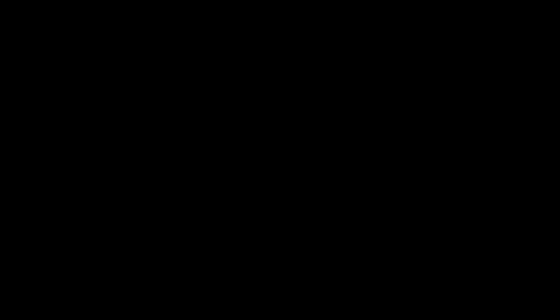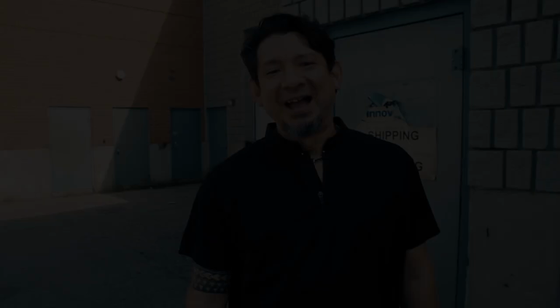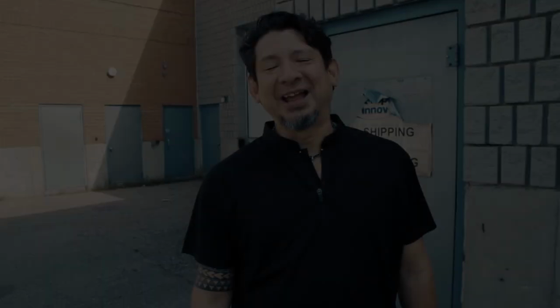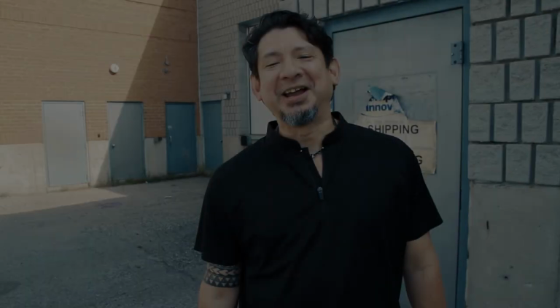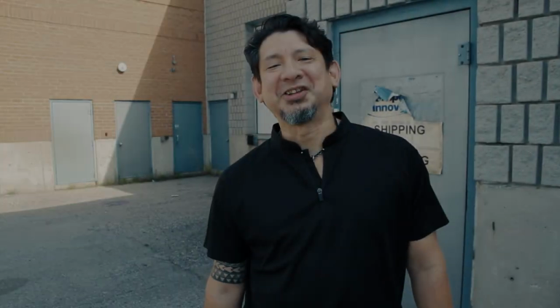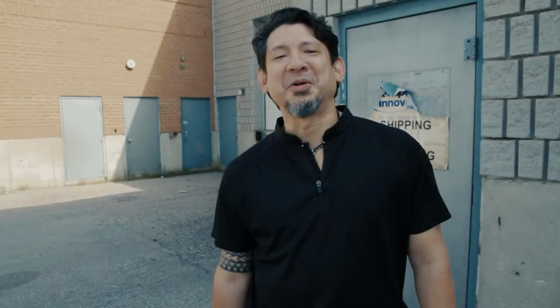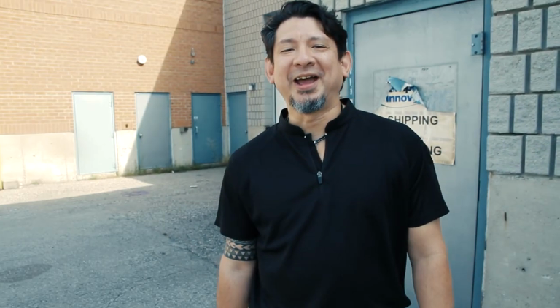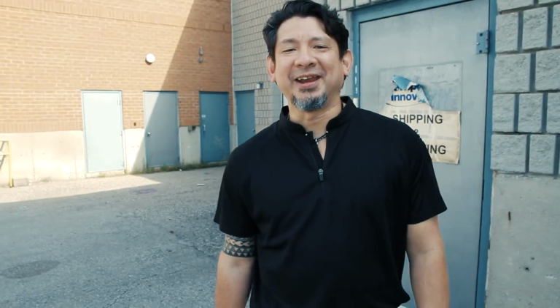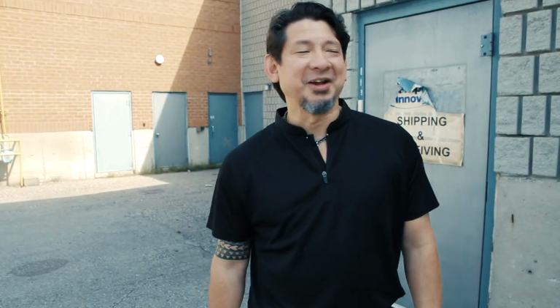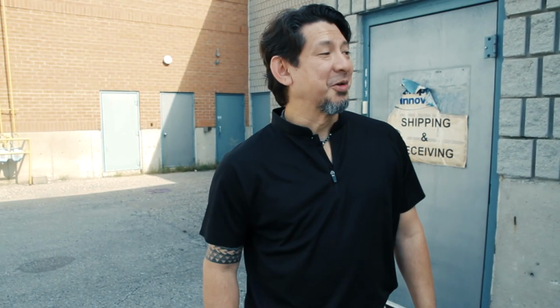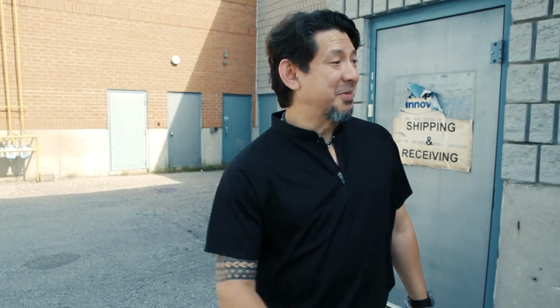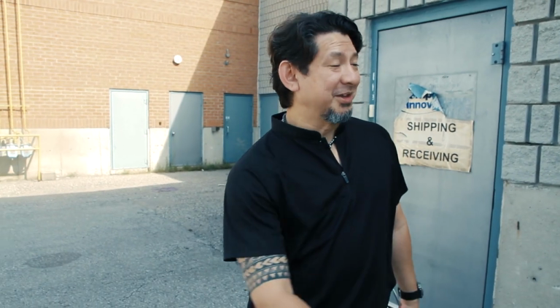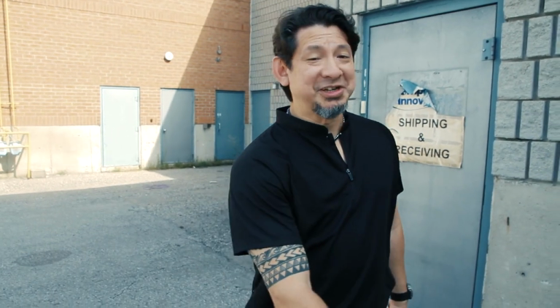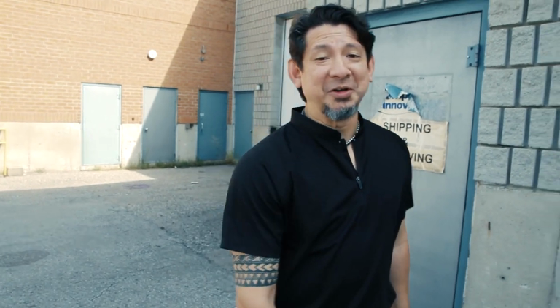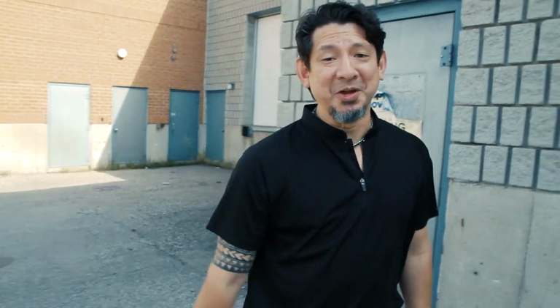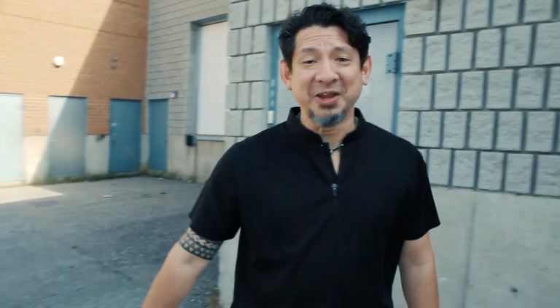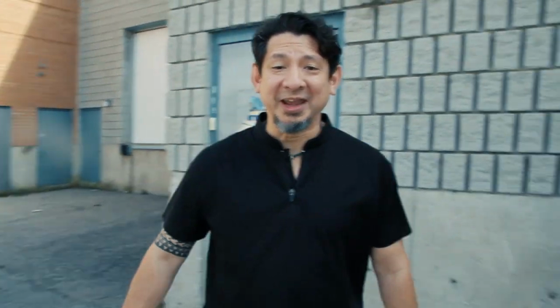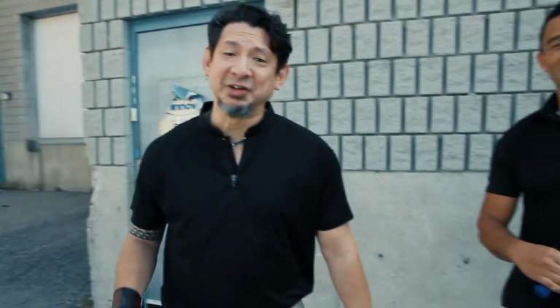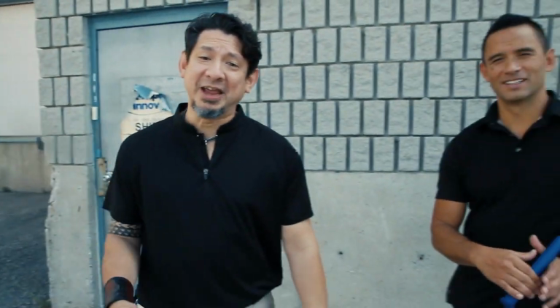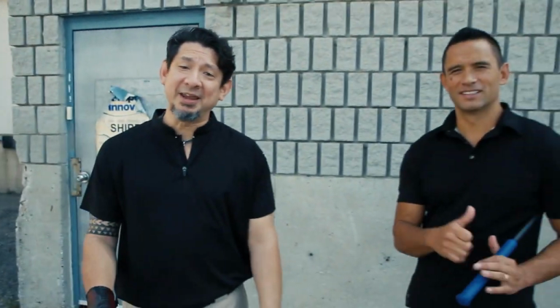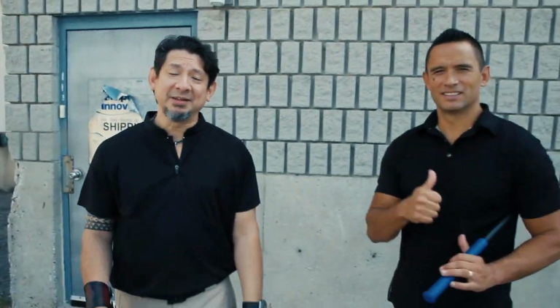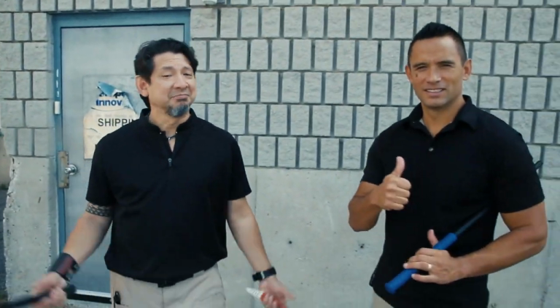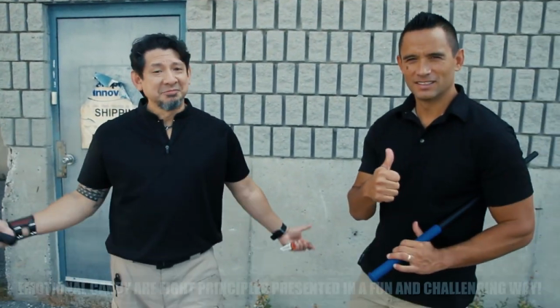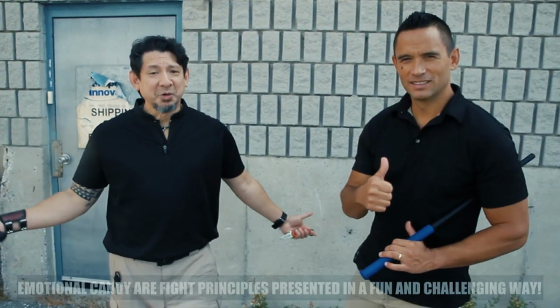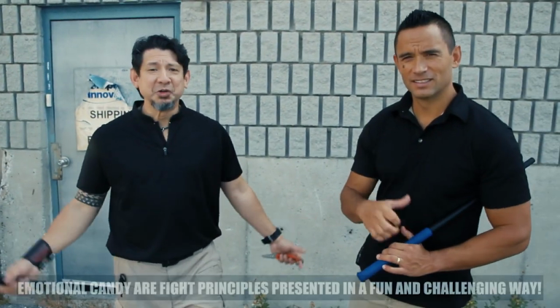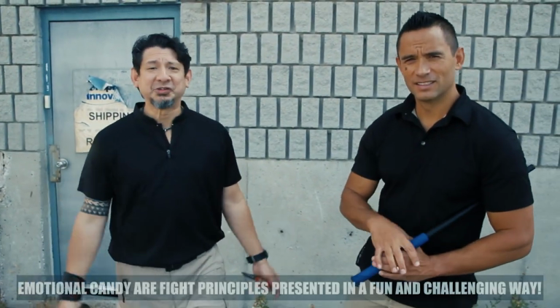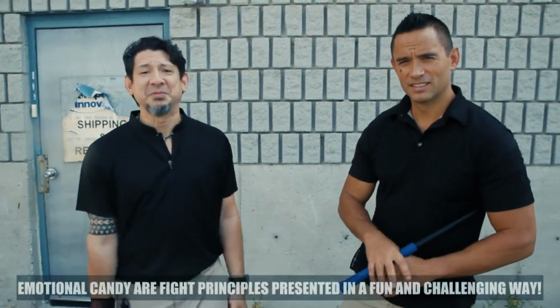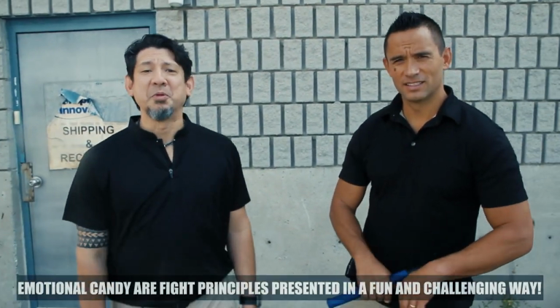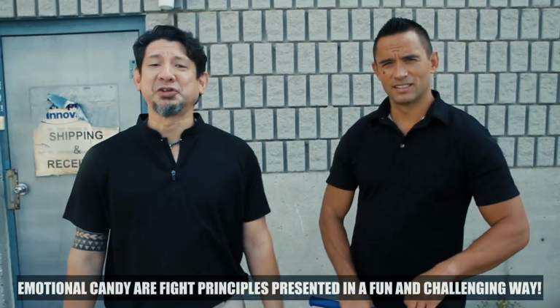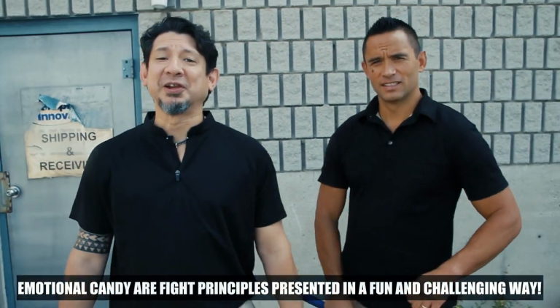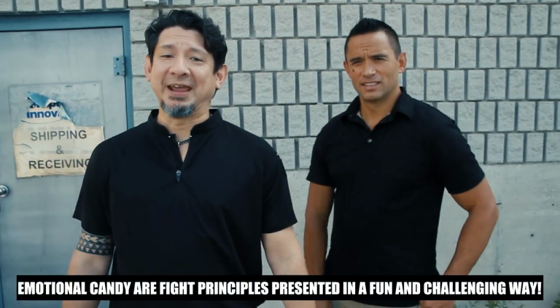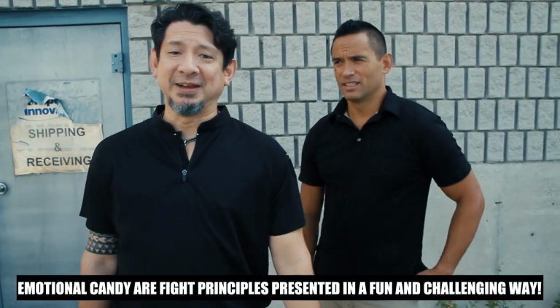Hi guys, Doug Mercati here. With me is Jared Wihongi, and today we're going to do some emotional candy.